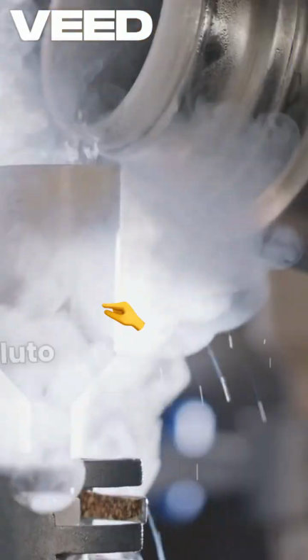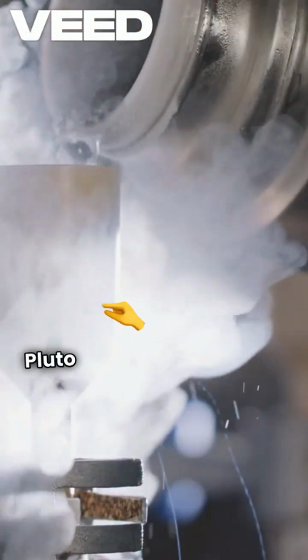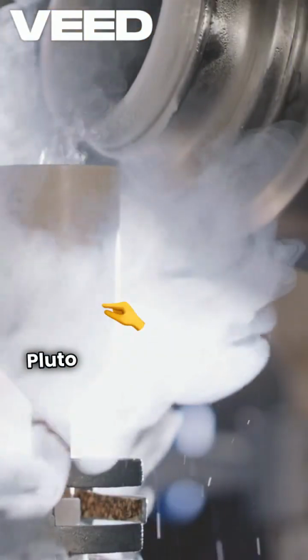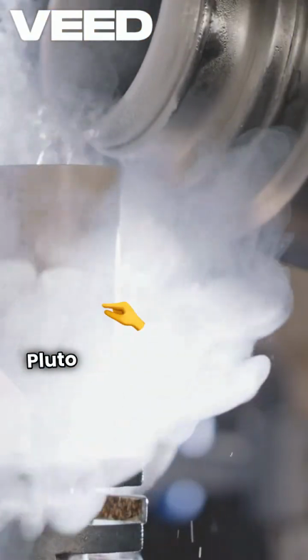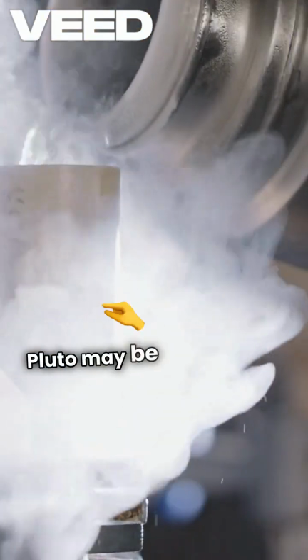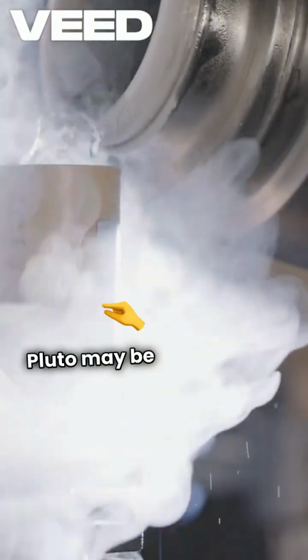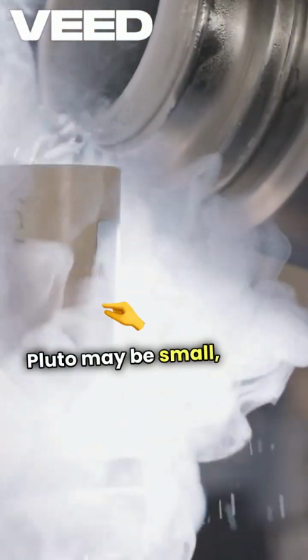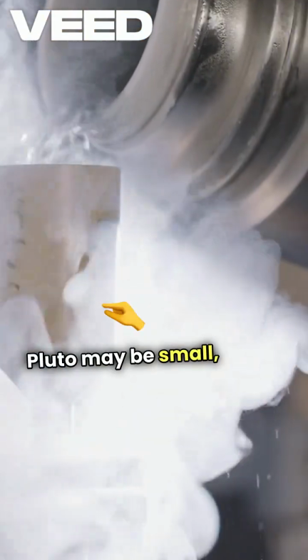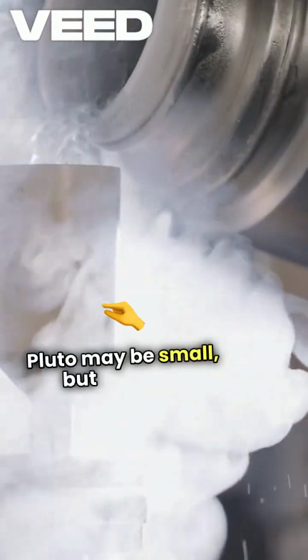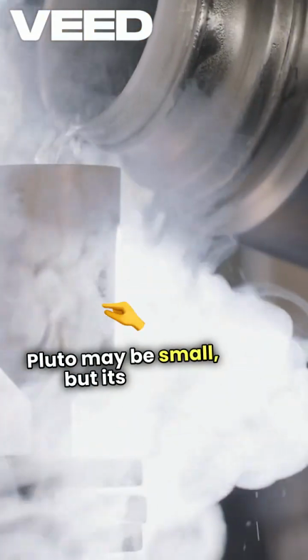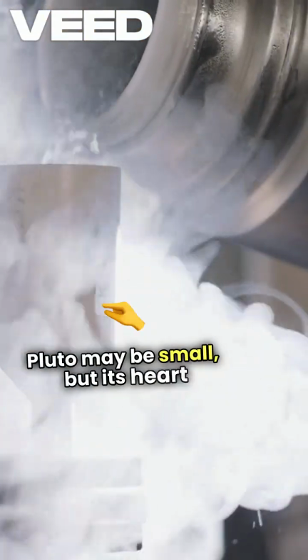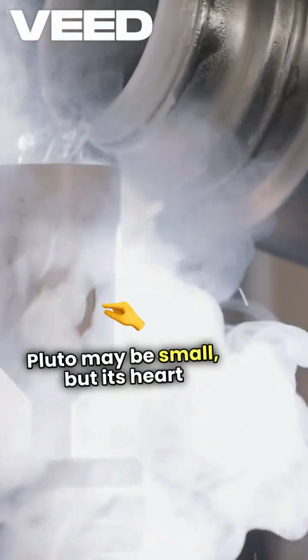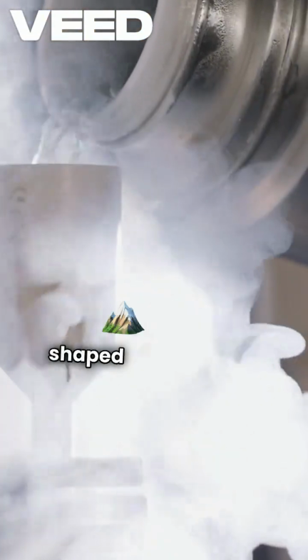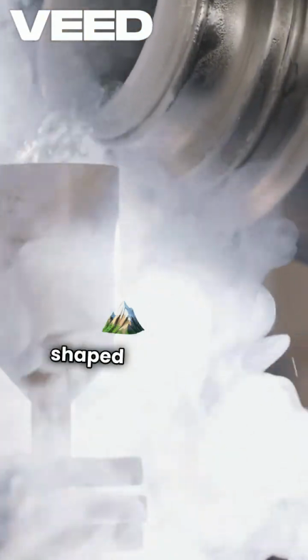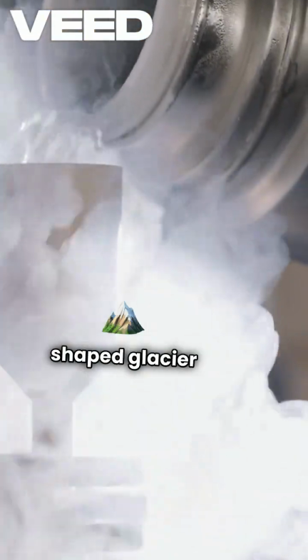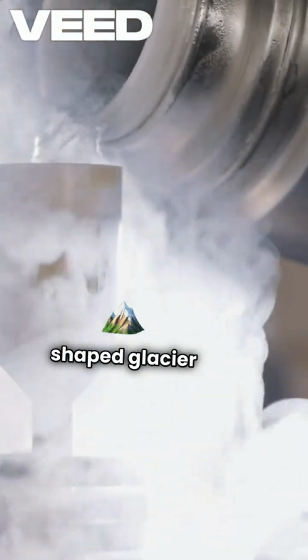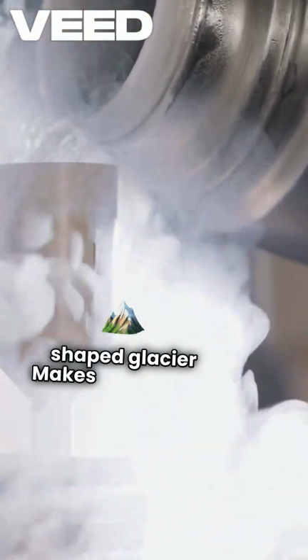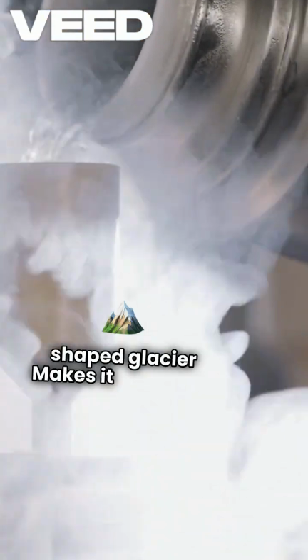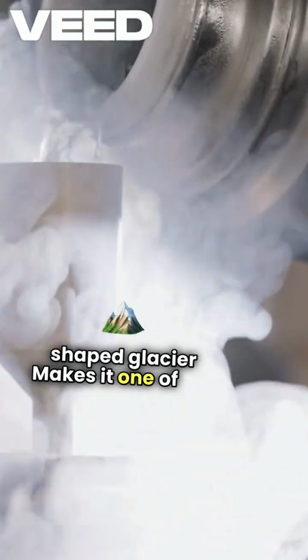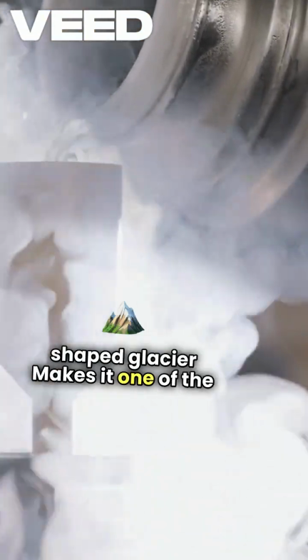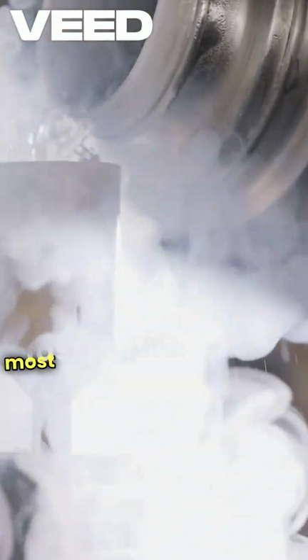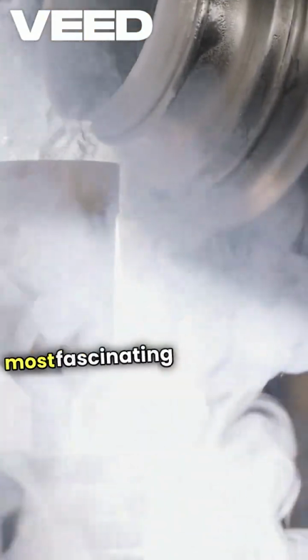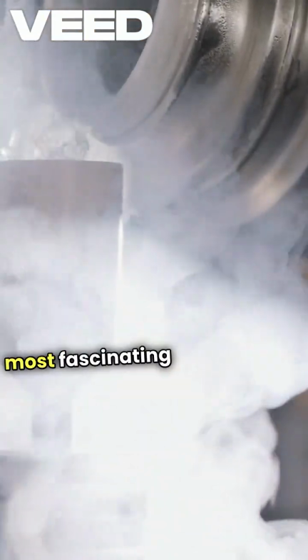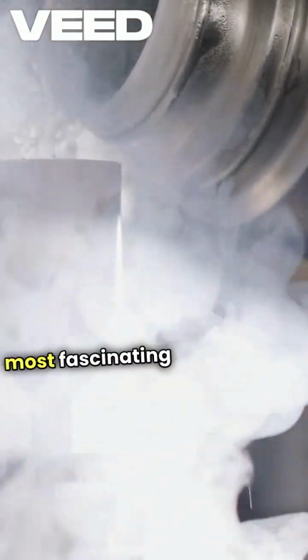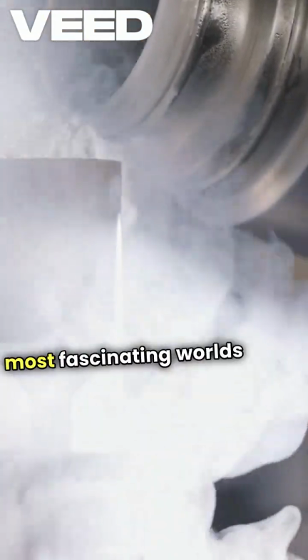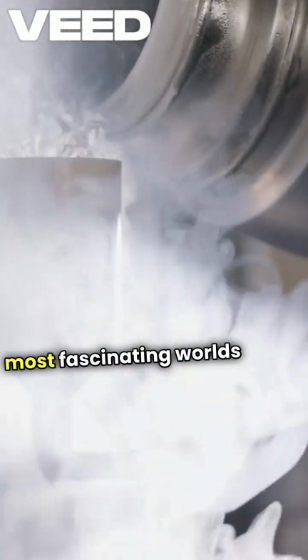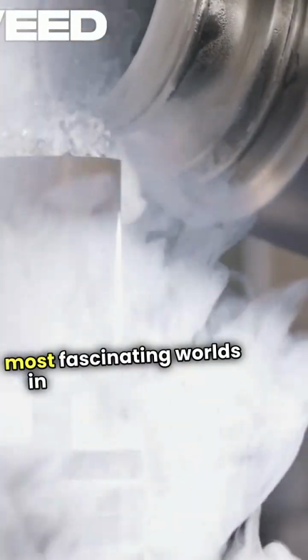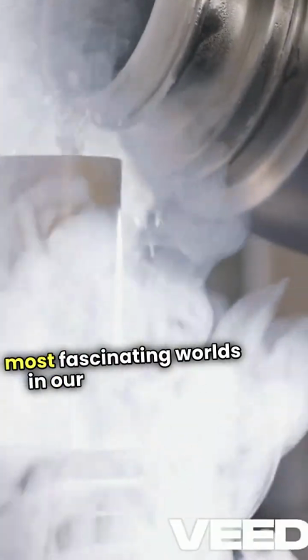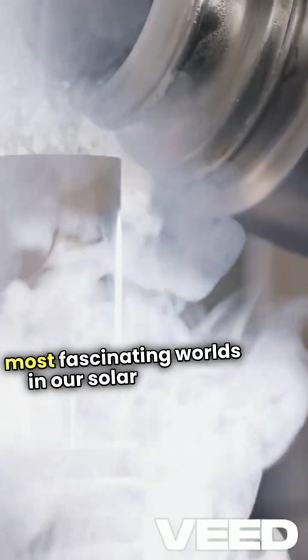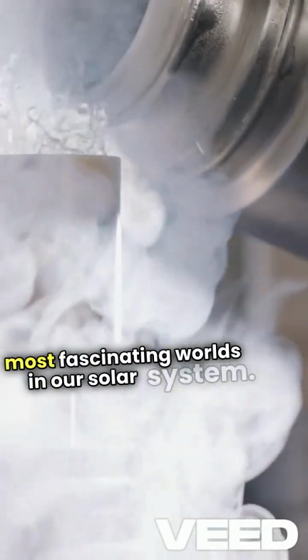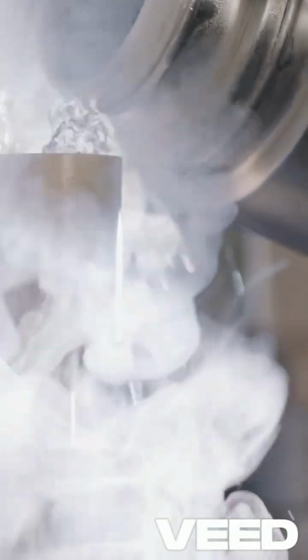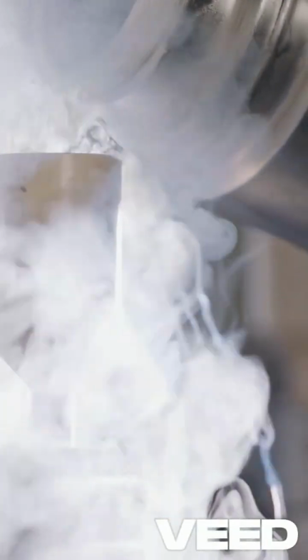Pluto may be small, but its heart-shaped glacier makes it one of the most fascinating worlds in our solar system.